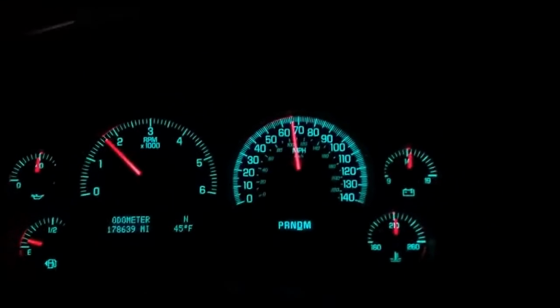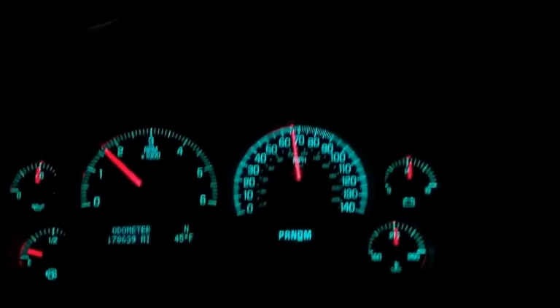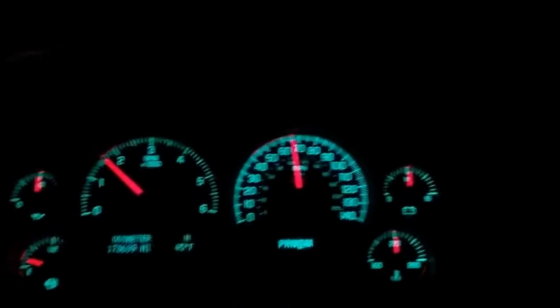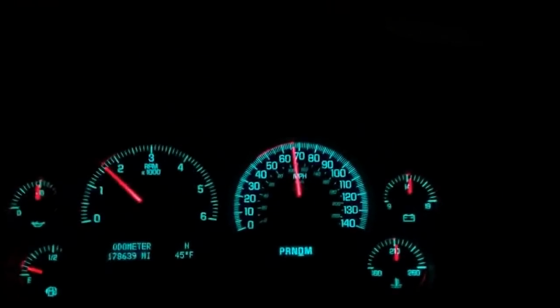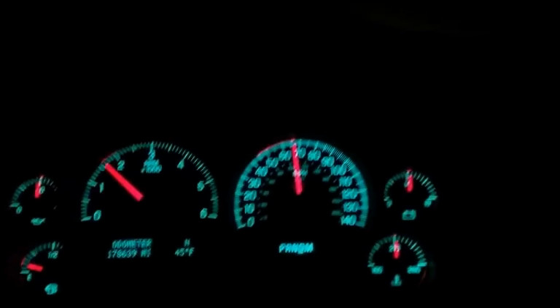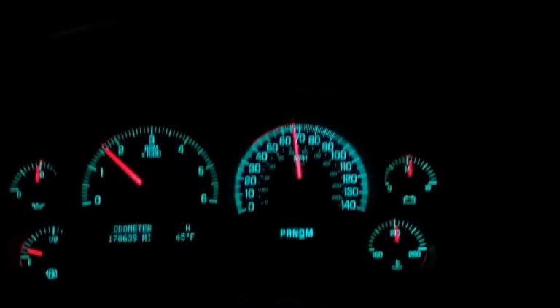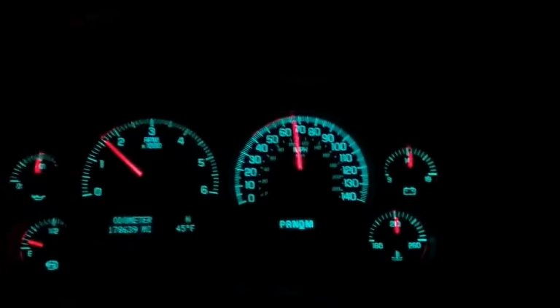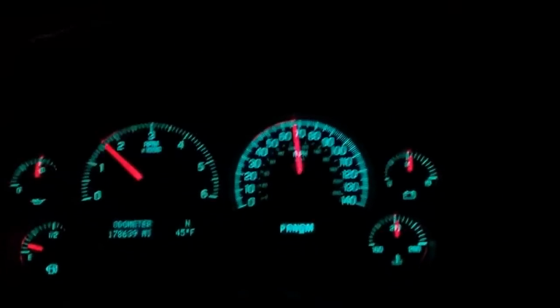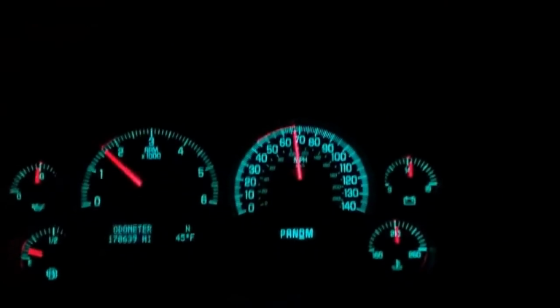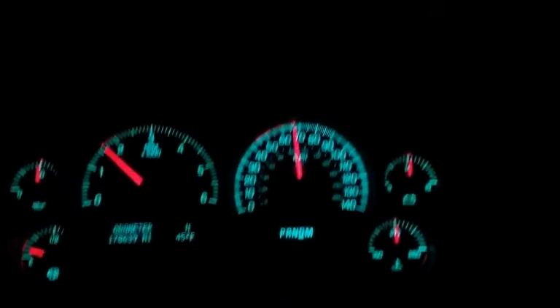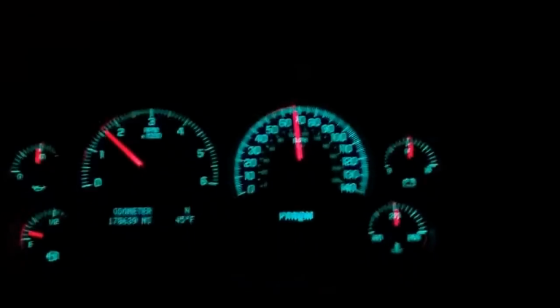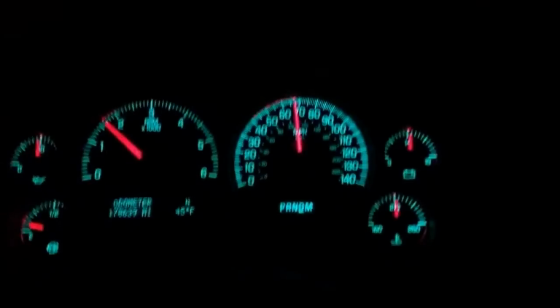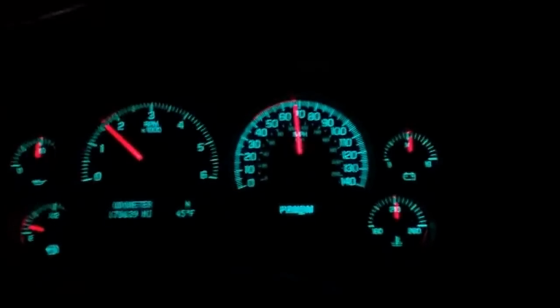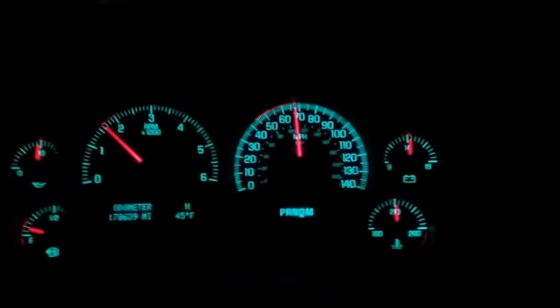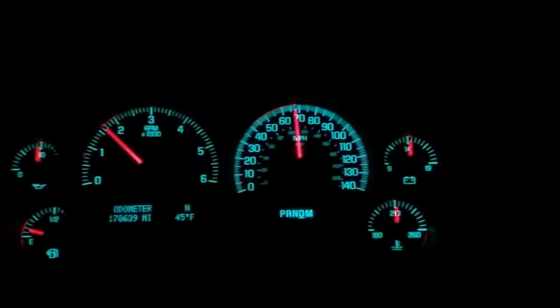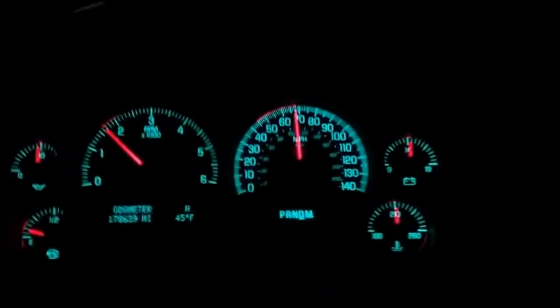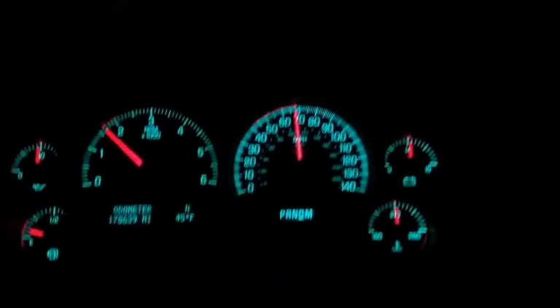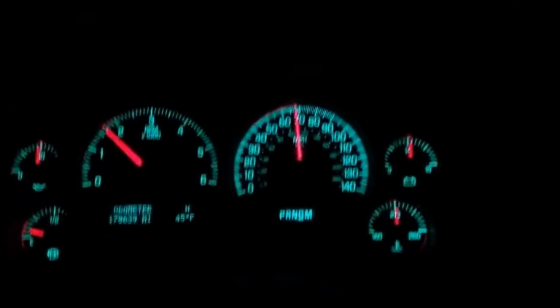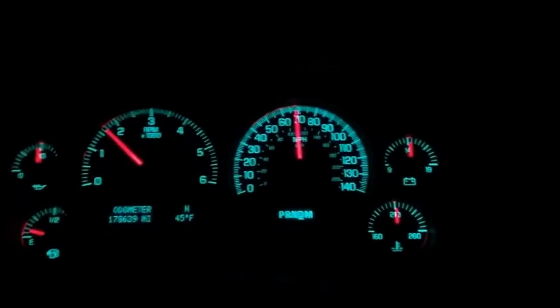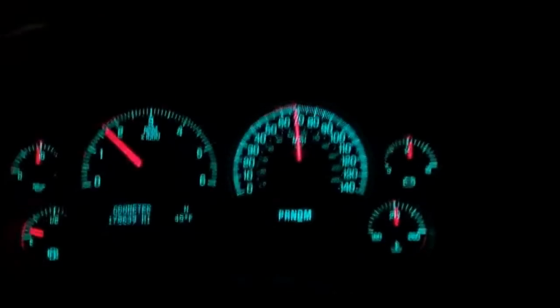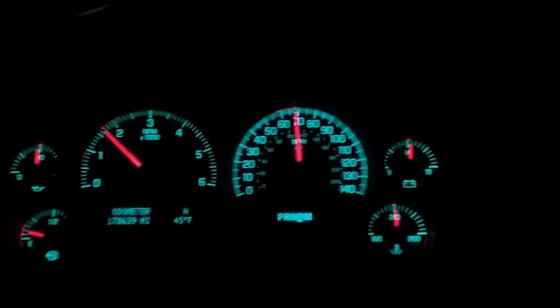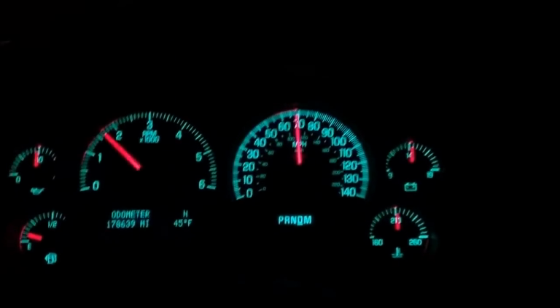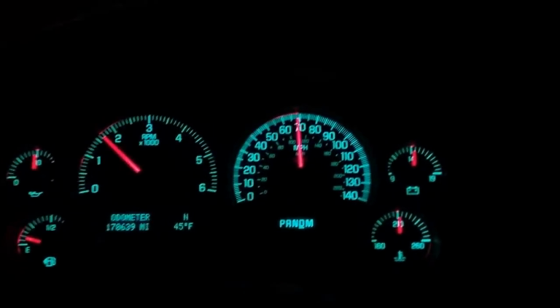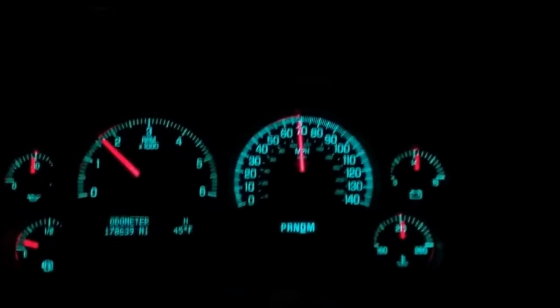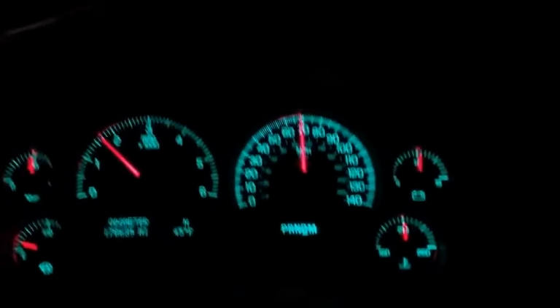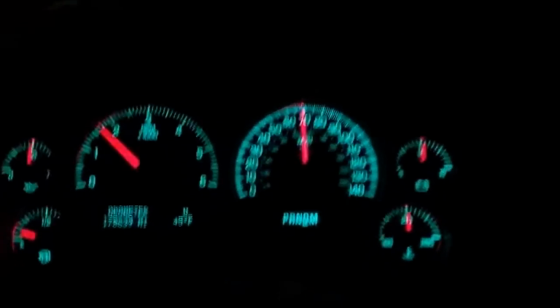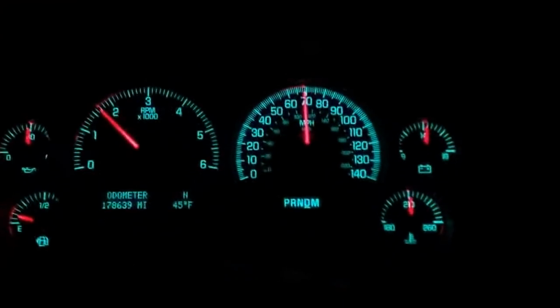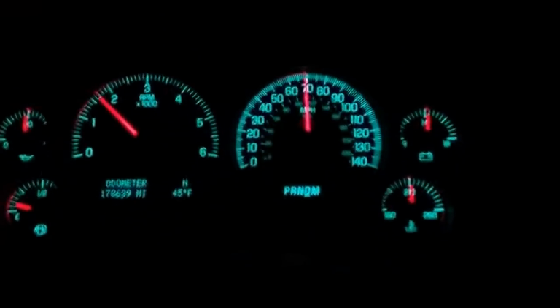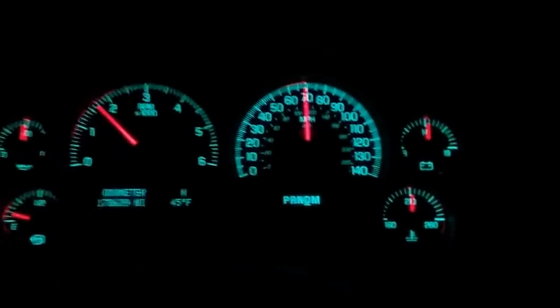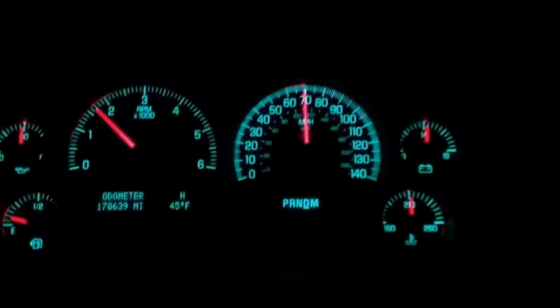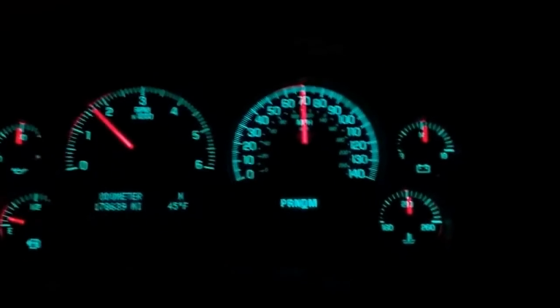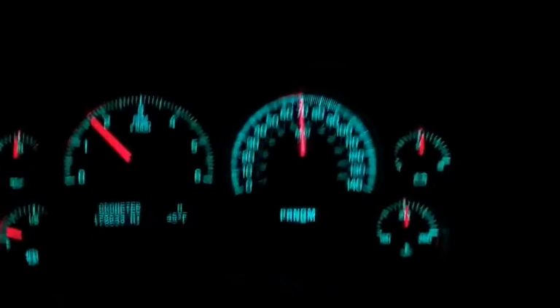We're coming up on an area here where there's no traffic, and I'll lay on the brakes a little bit and we'll test the ABS.